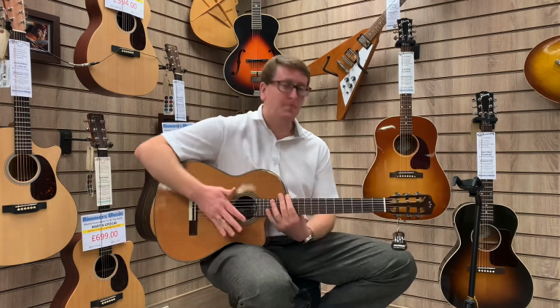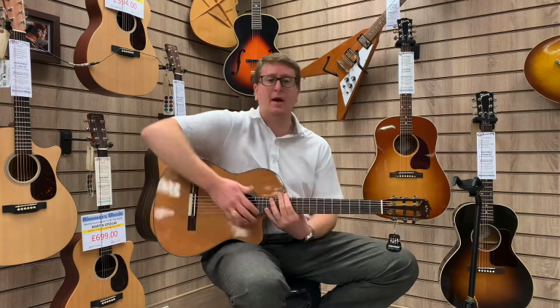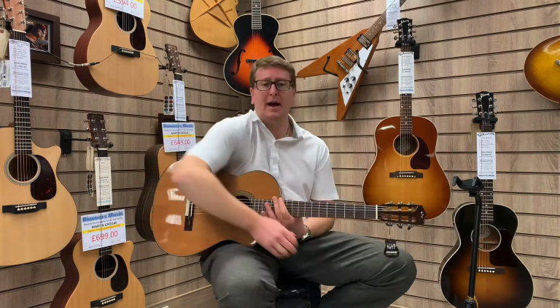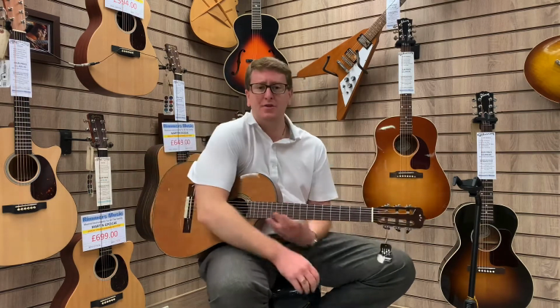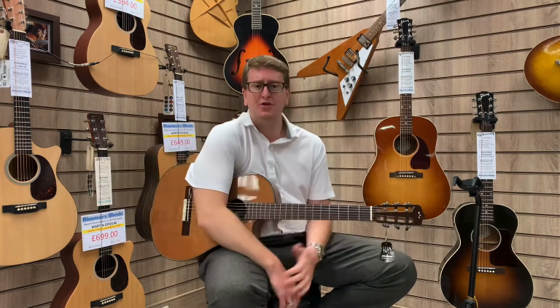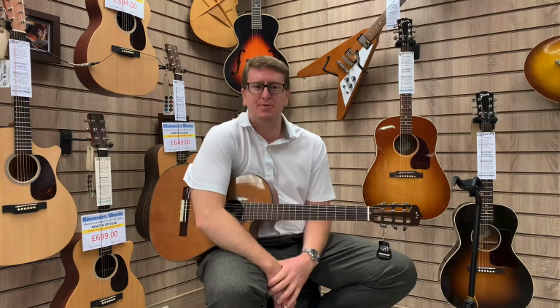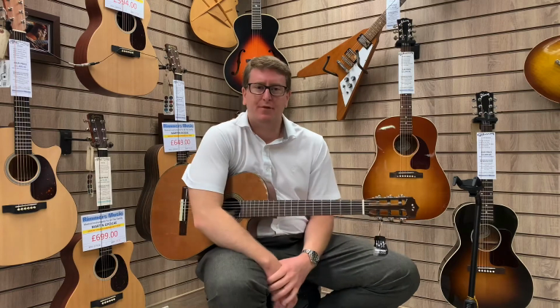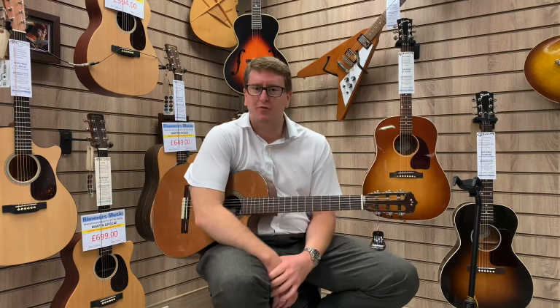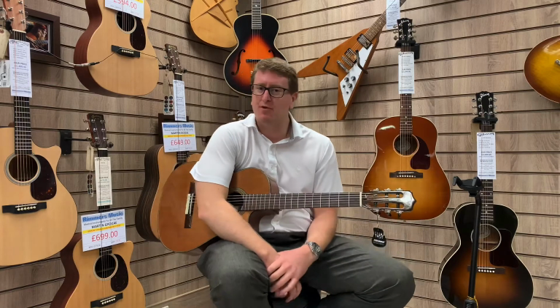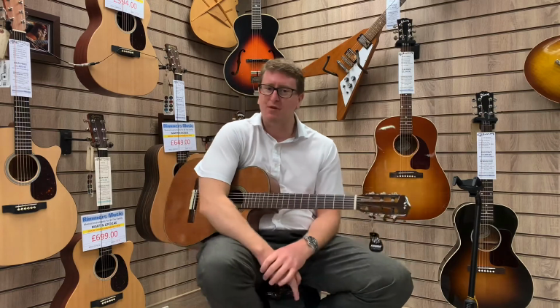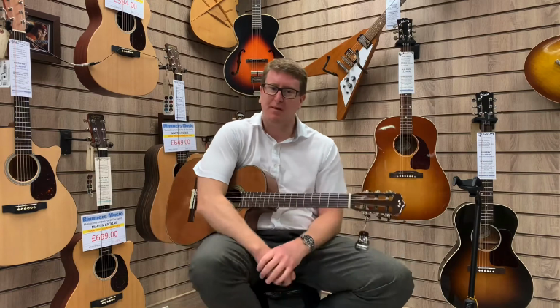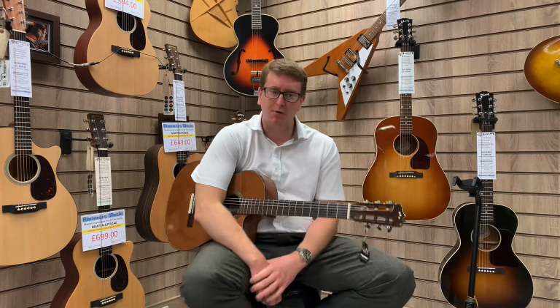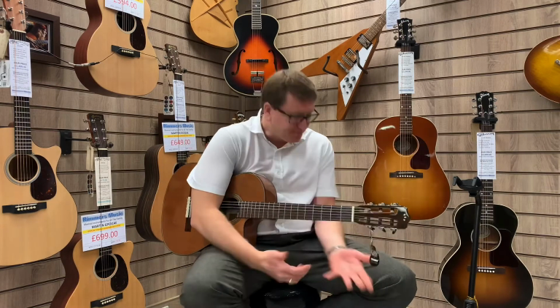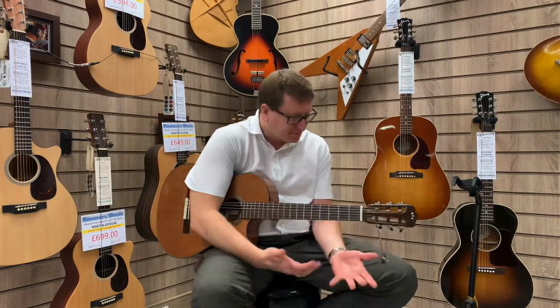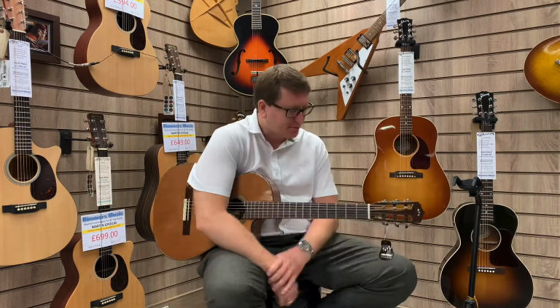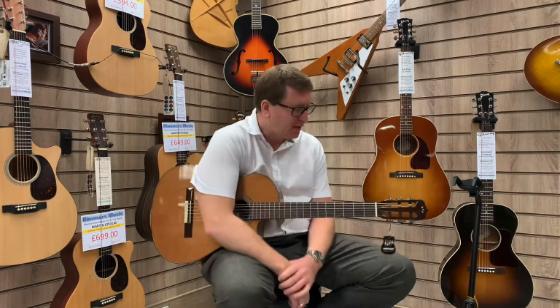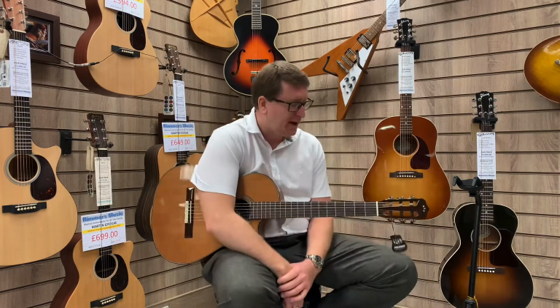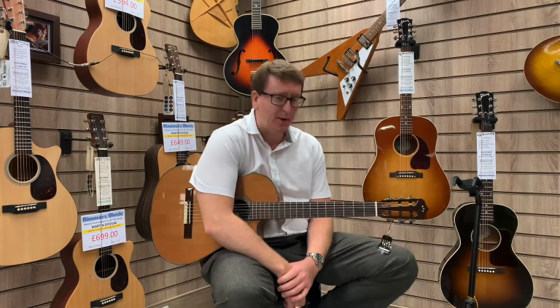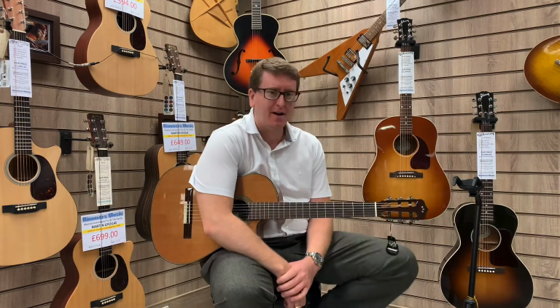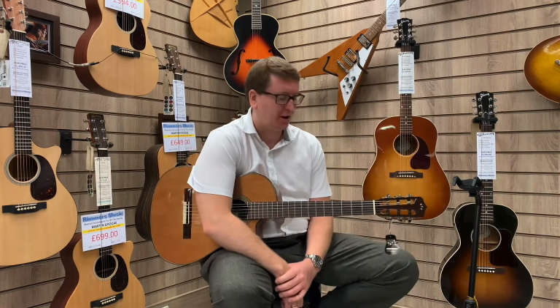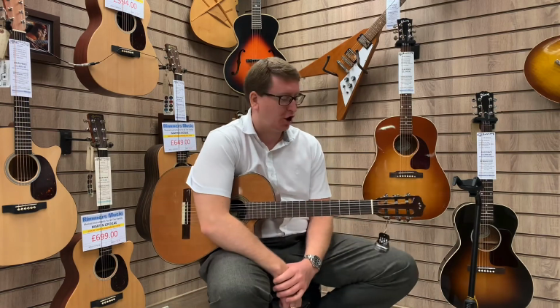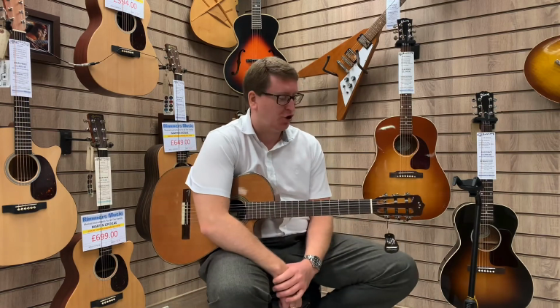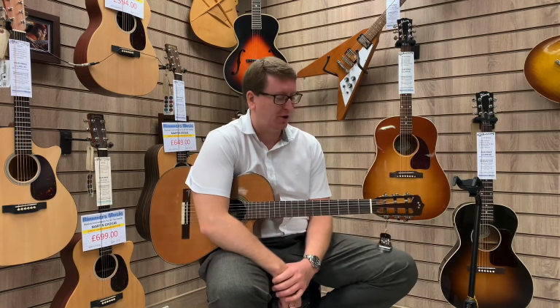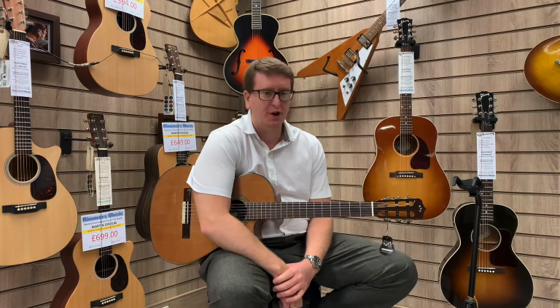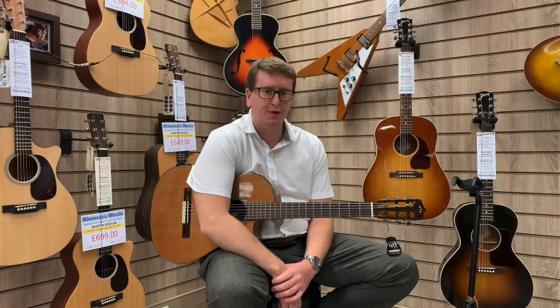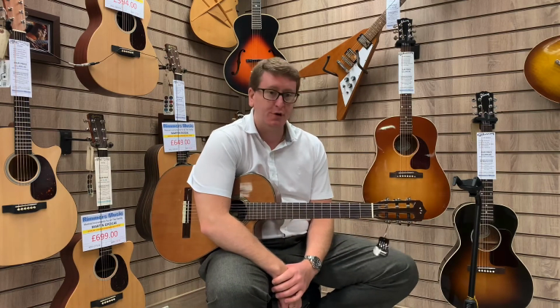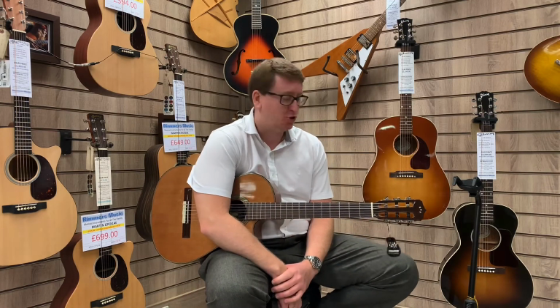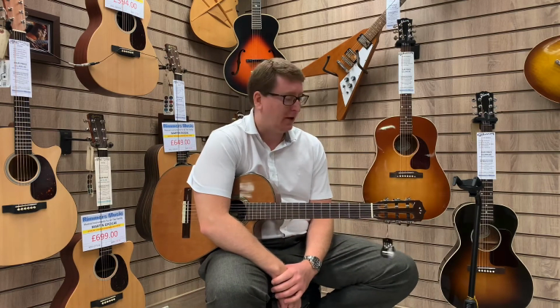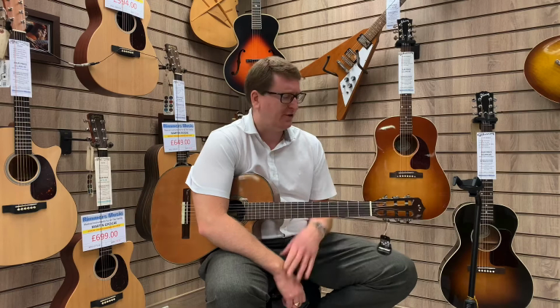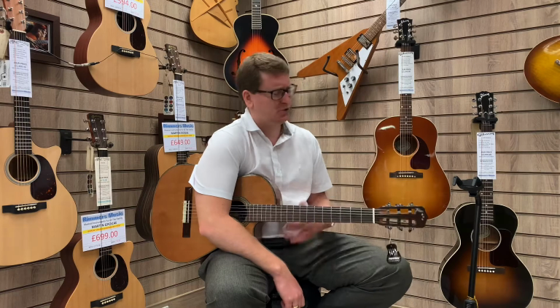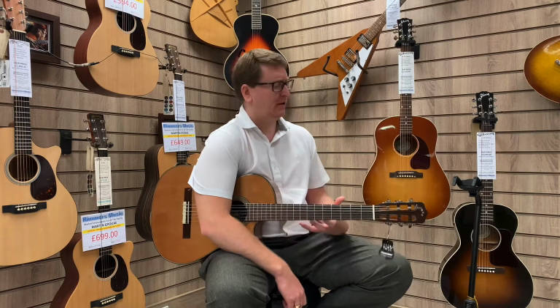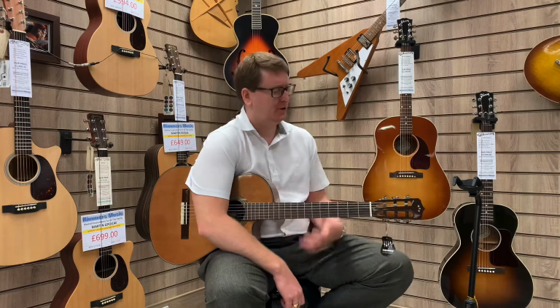Hi guys, it's James here from Rimmers Music in Bolton and here we have a Cordoba Fusion 12, or 12 Fusion.